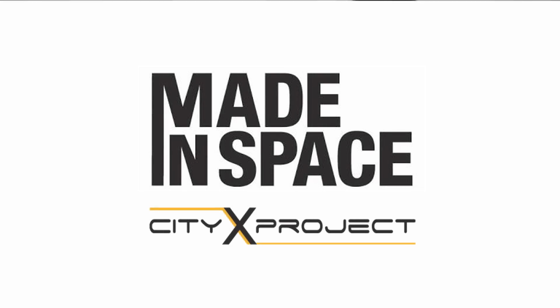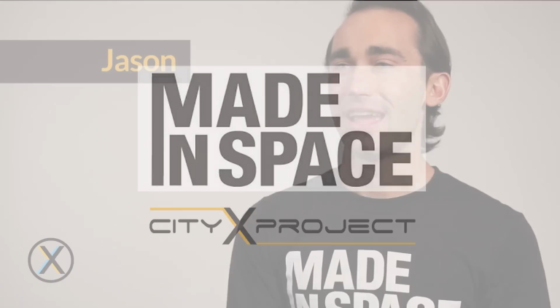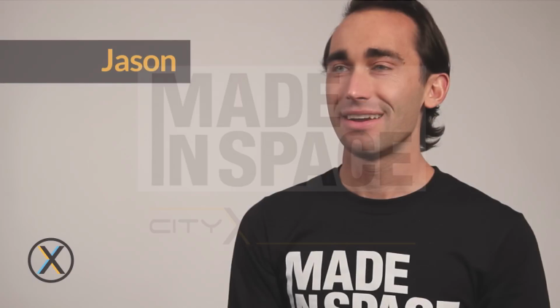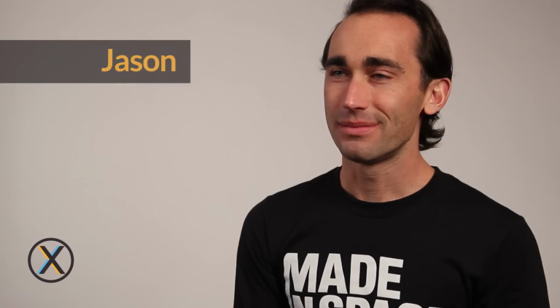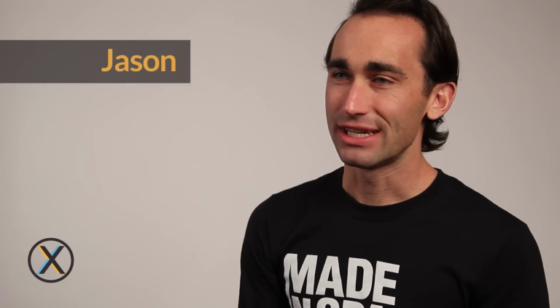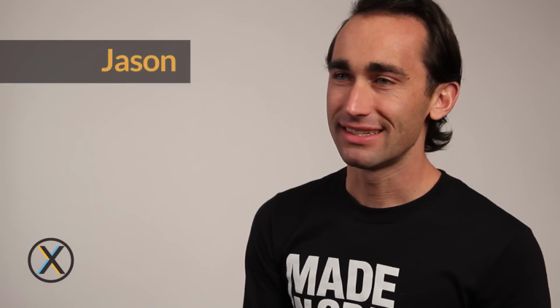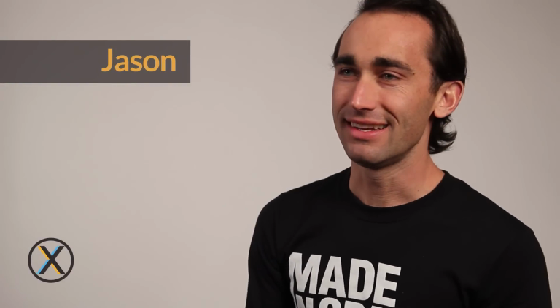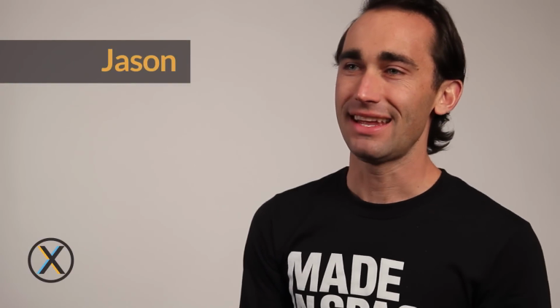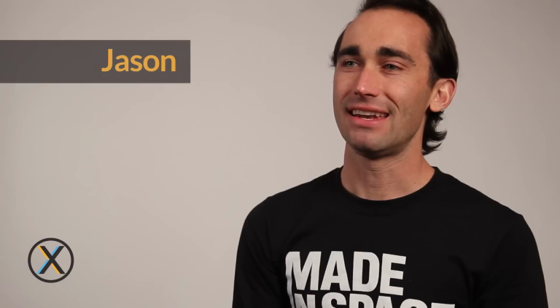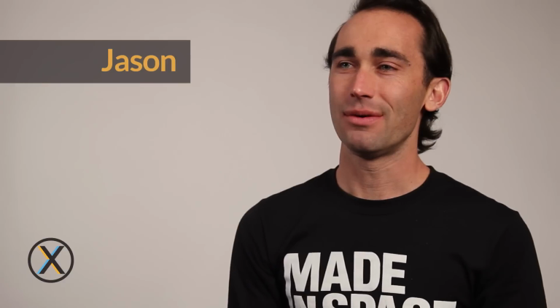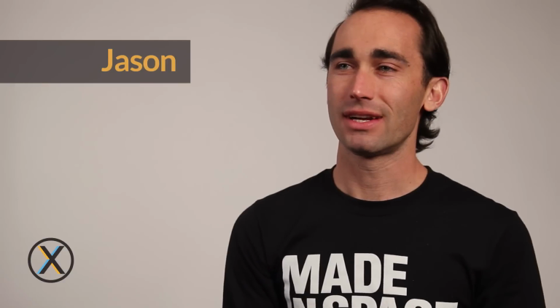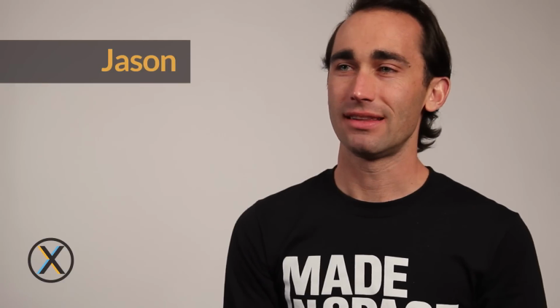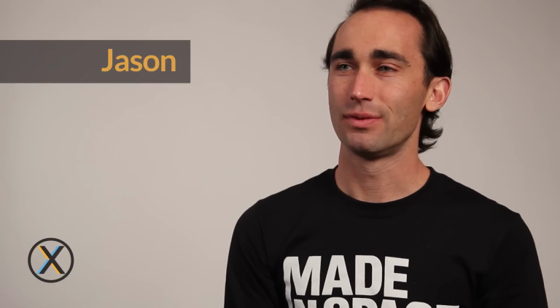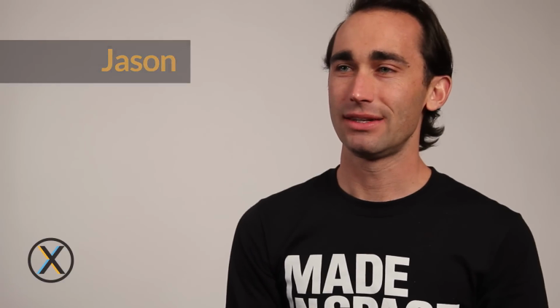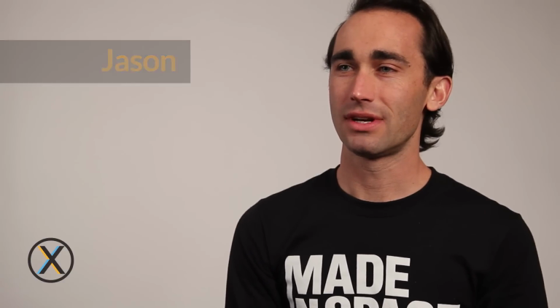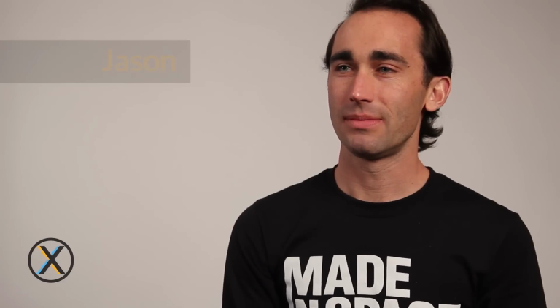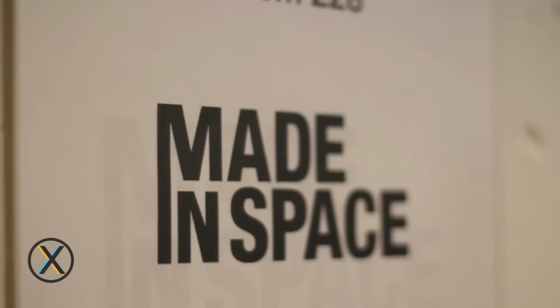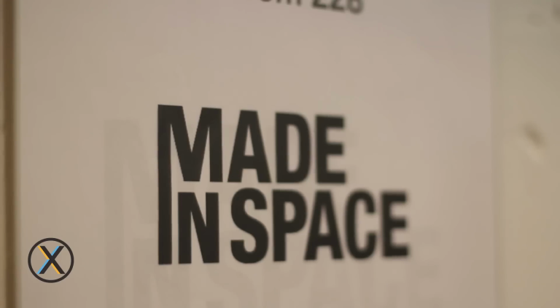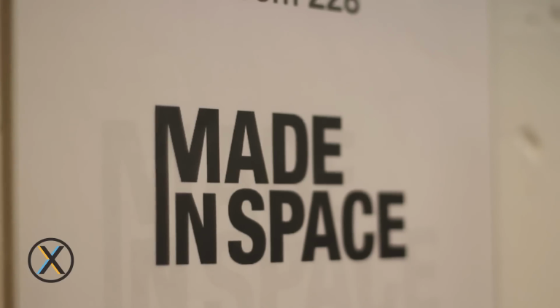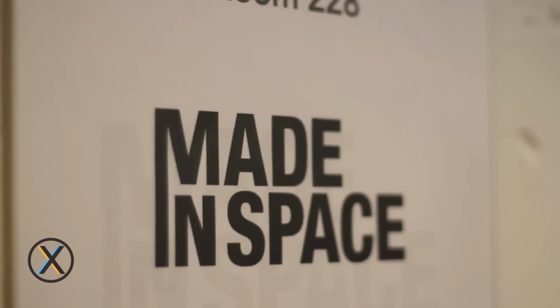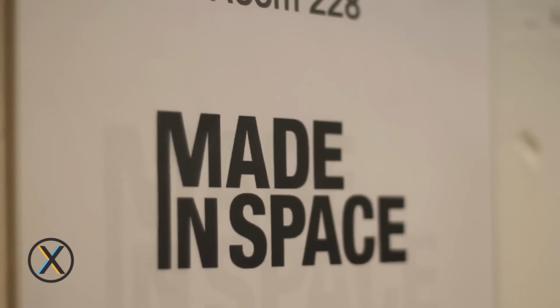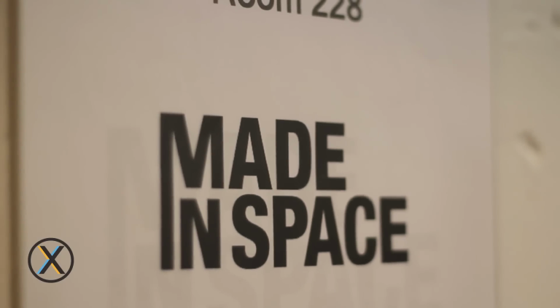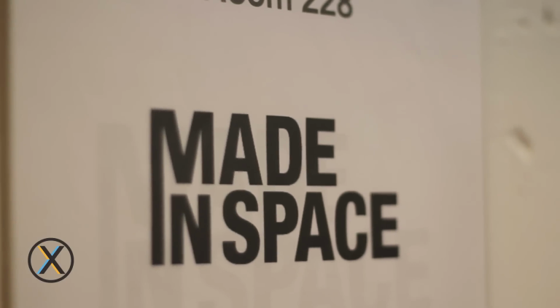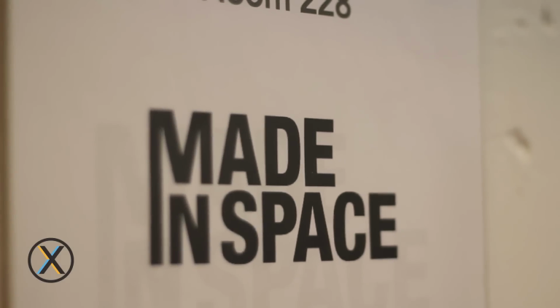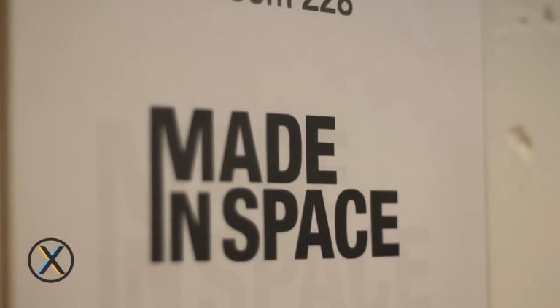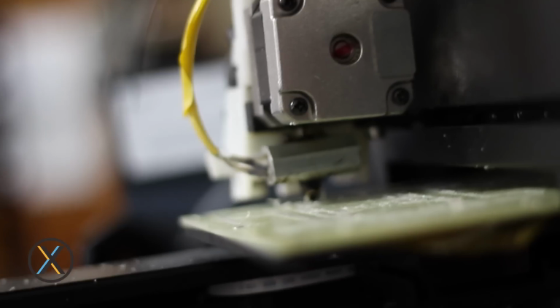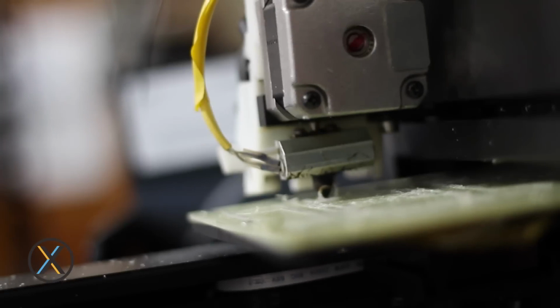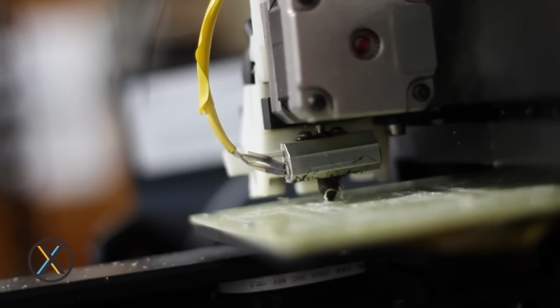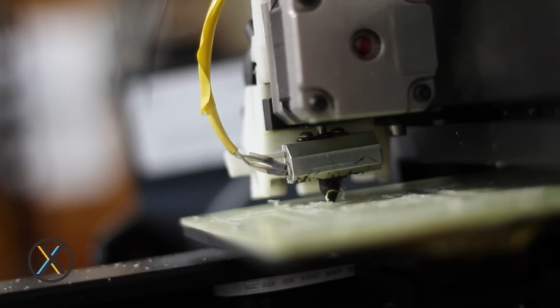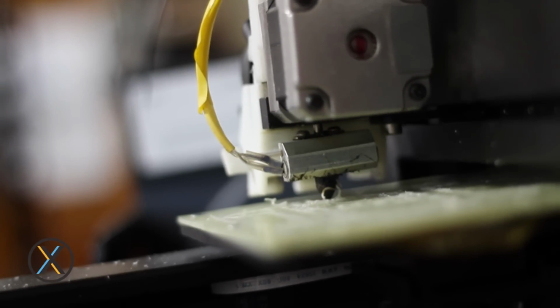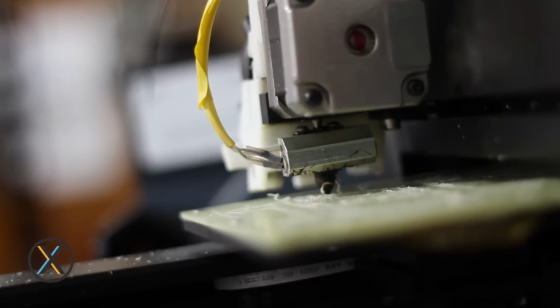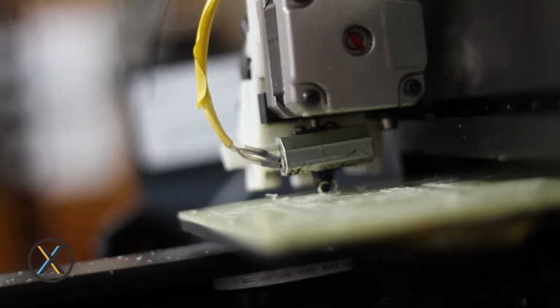Hey, I'm Jason Dunn, and I work at this really cool company called Made in Space, where we're building 3D printers to go to space.